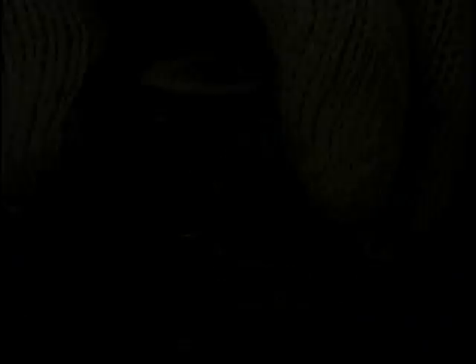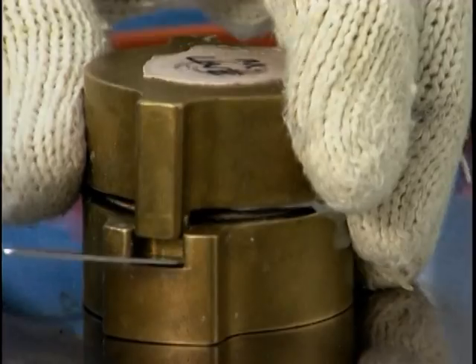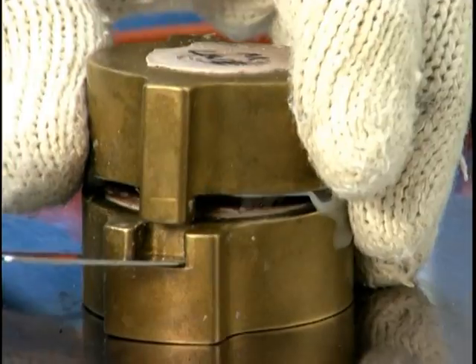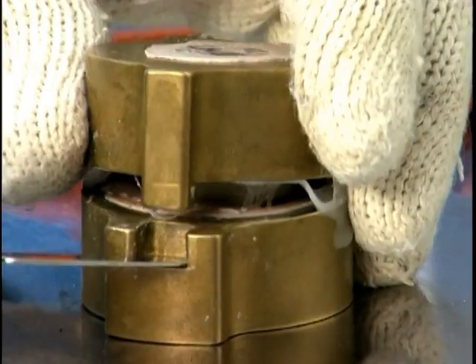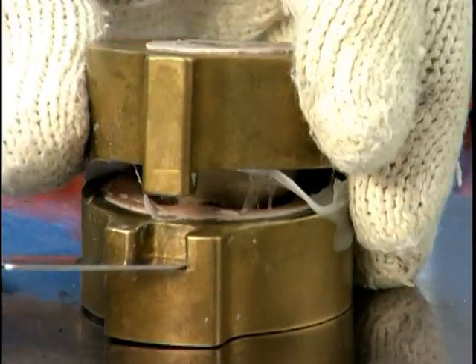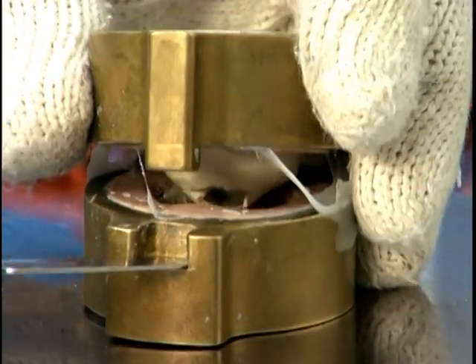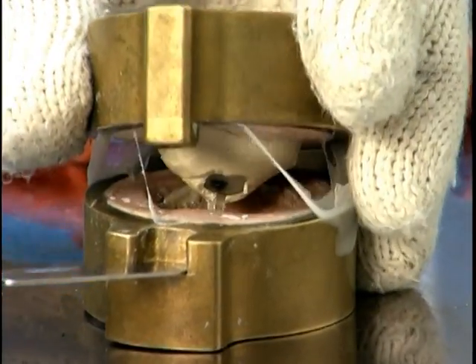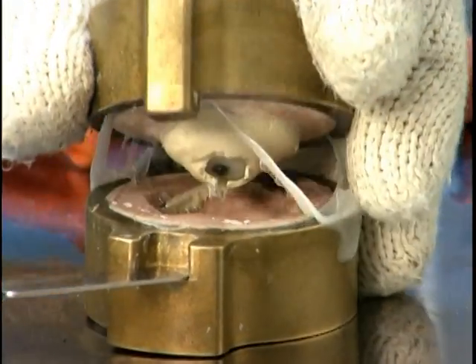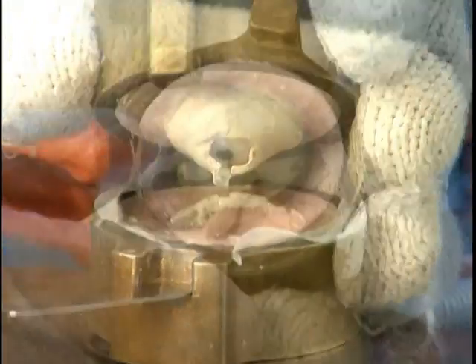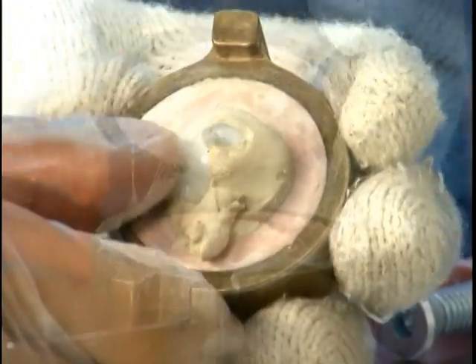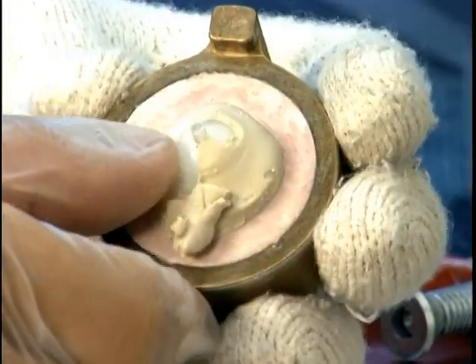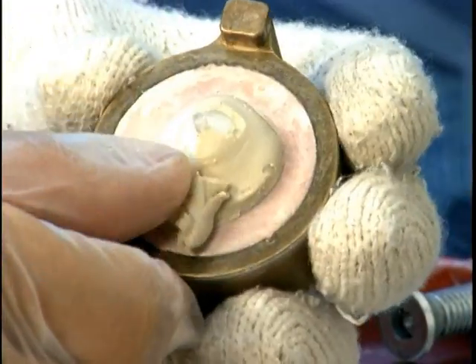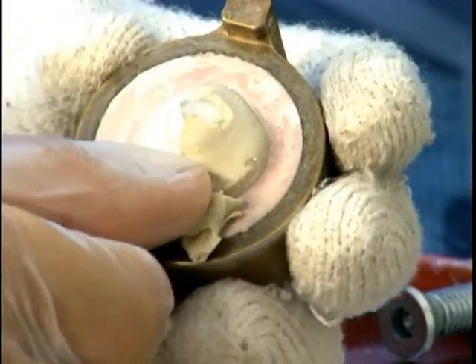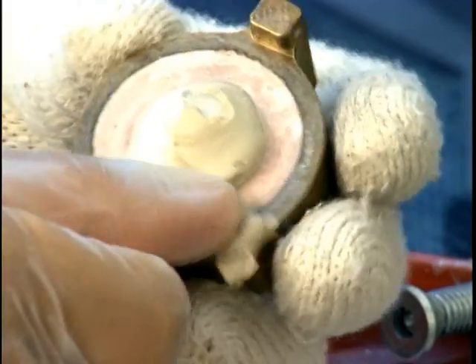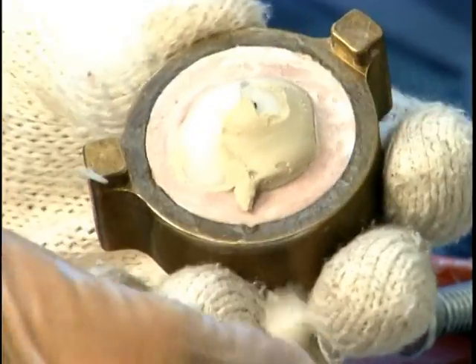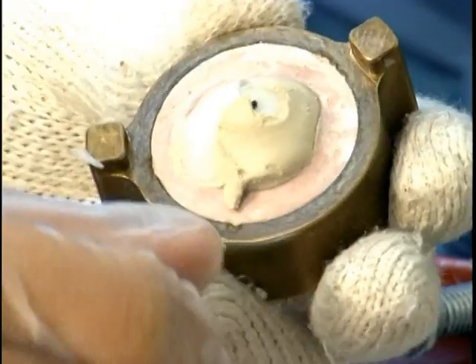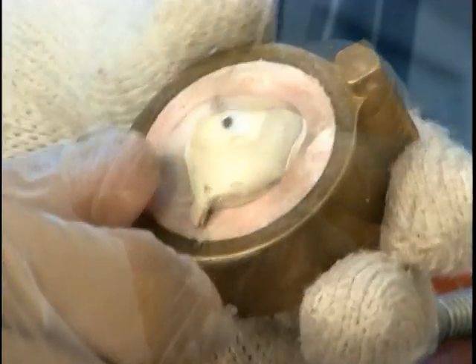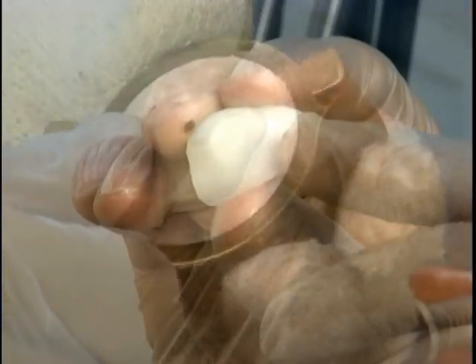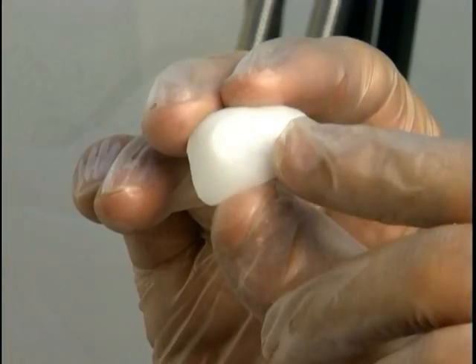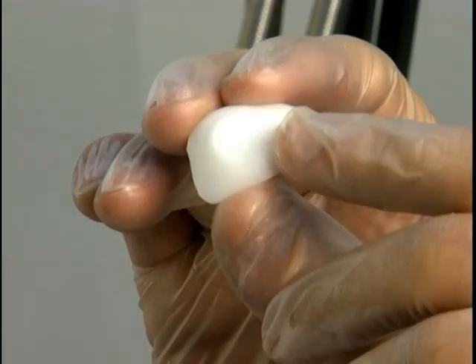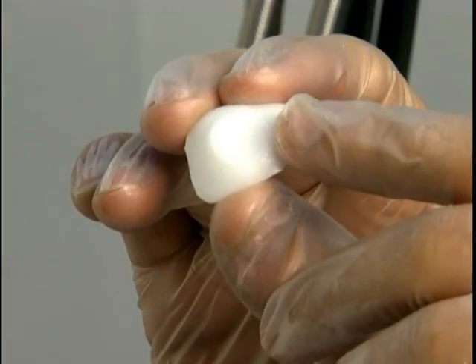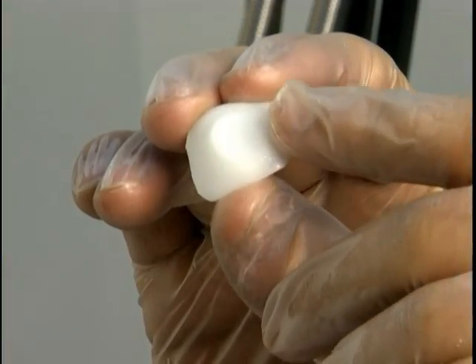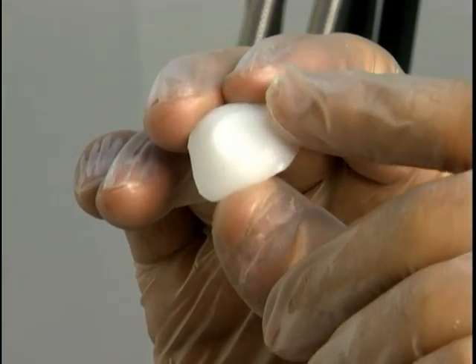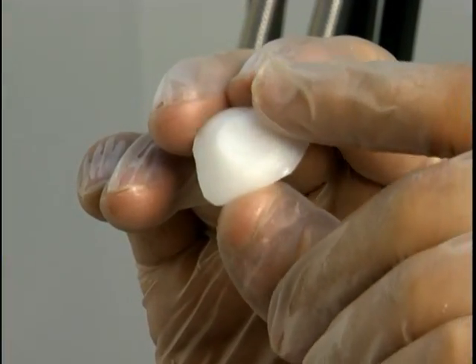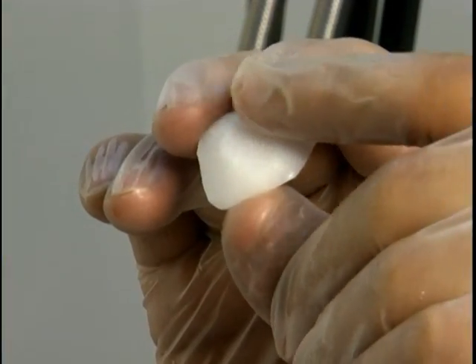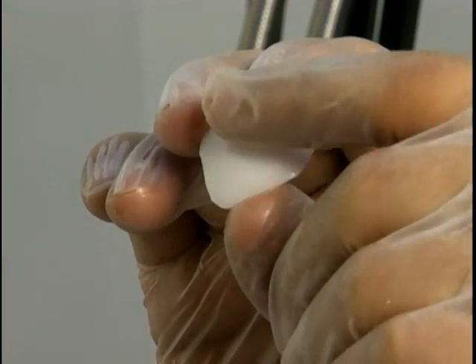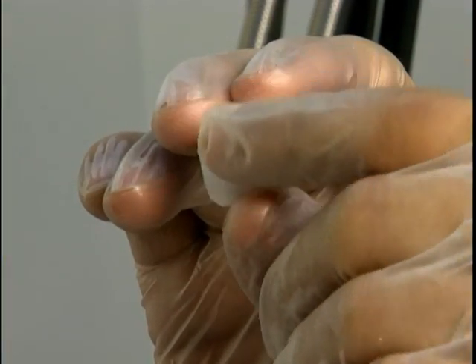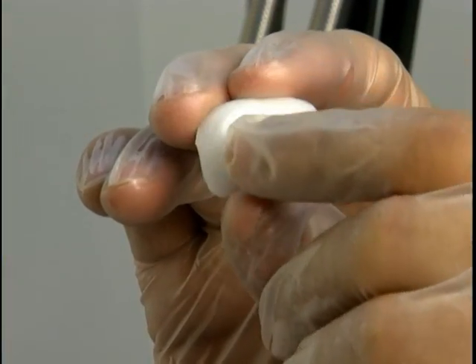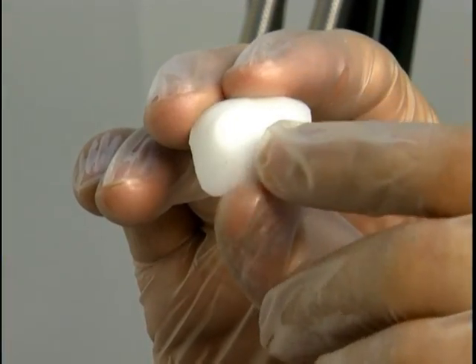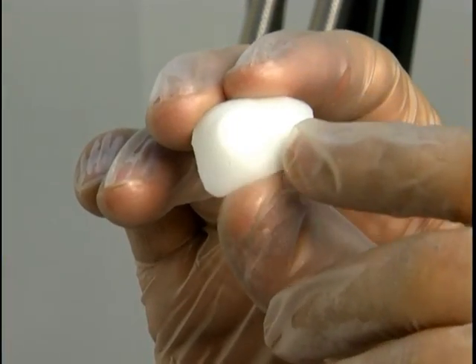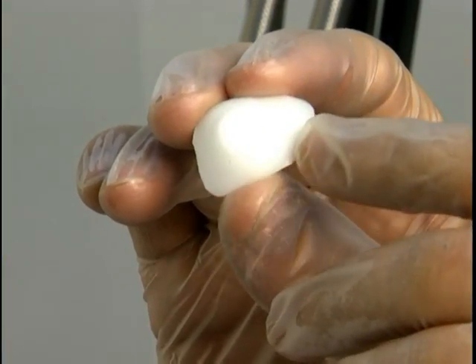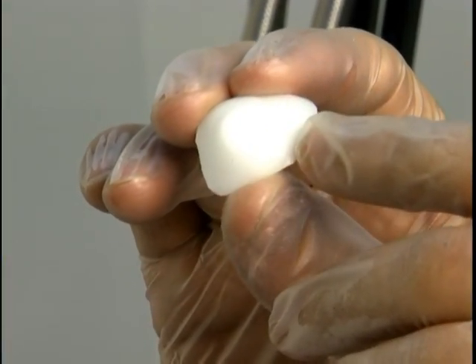After 35 minutes, open the mold and remove the clay and iris button to expose the scleral blank. Now you have your blank canvas in which to paint.